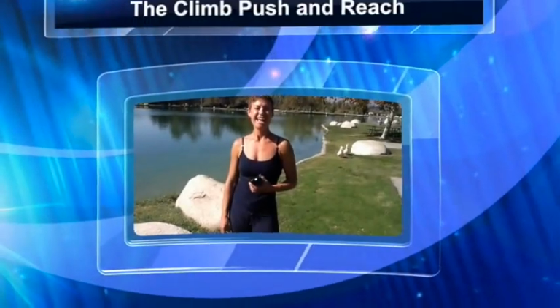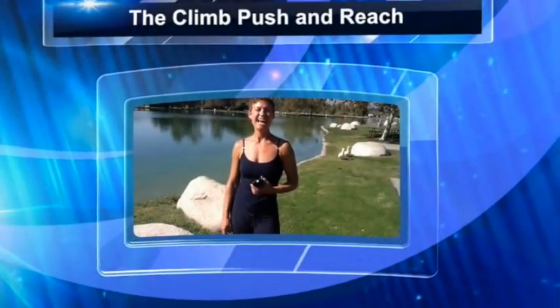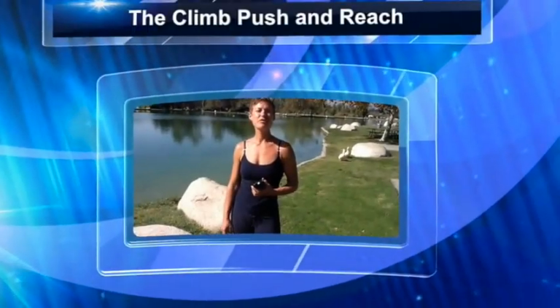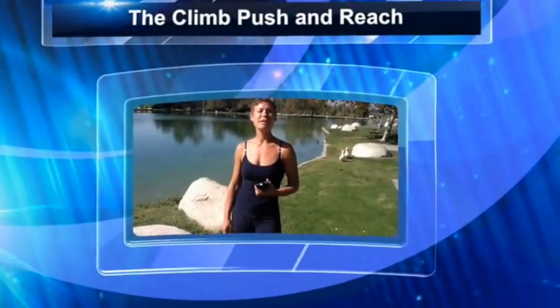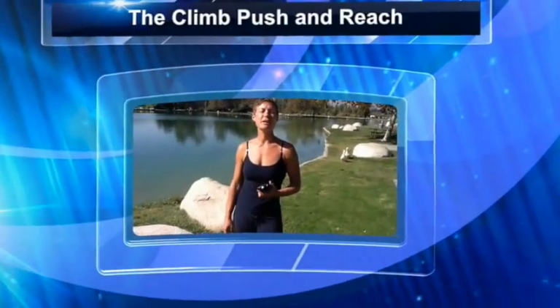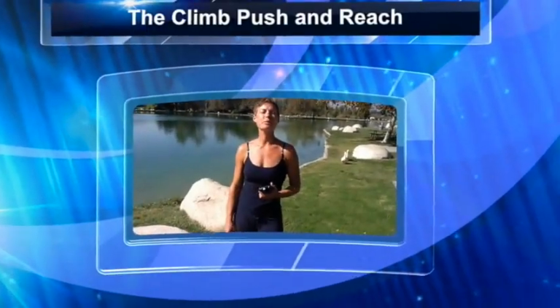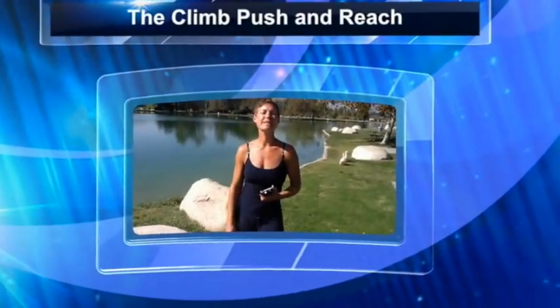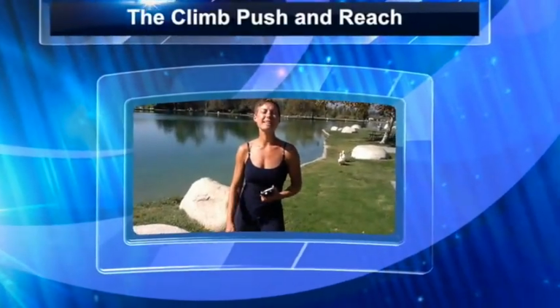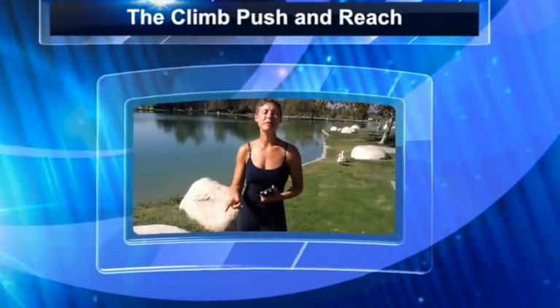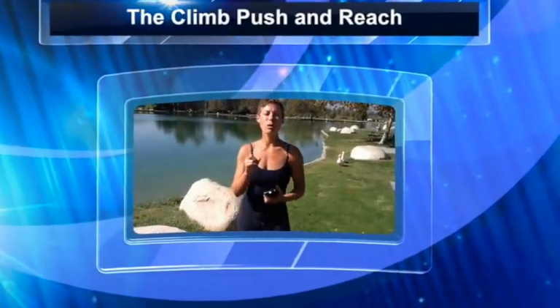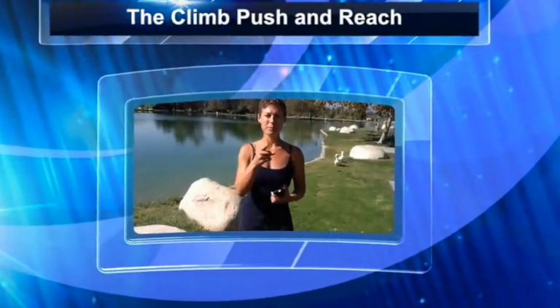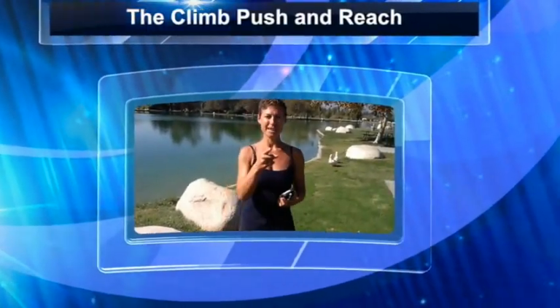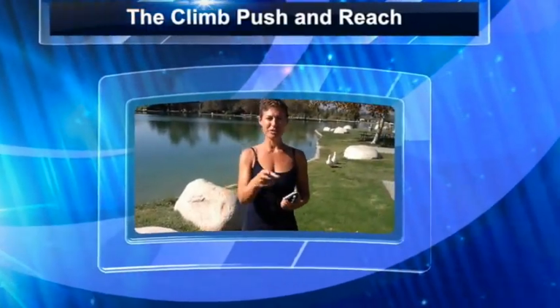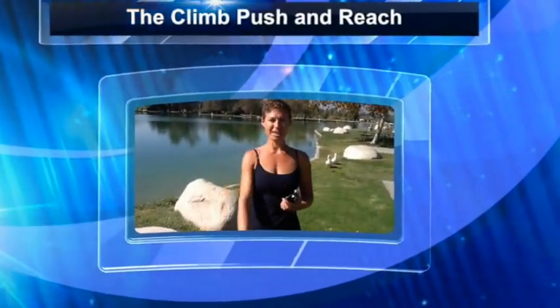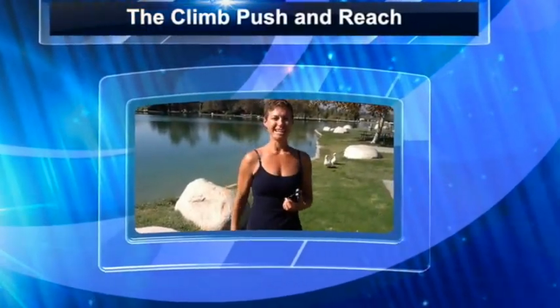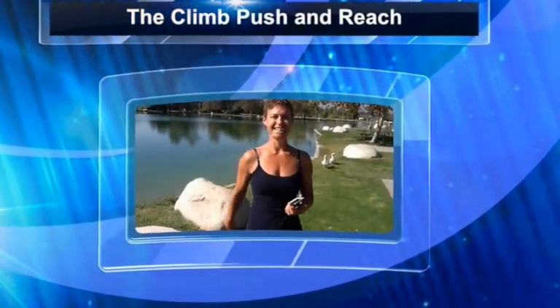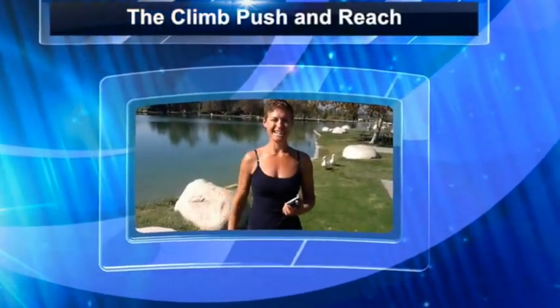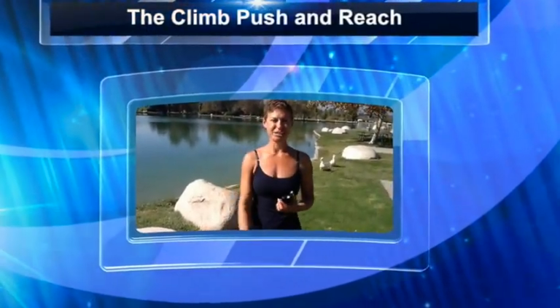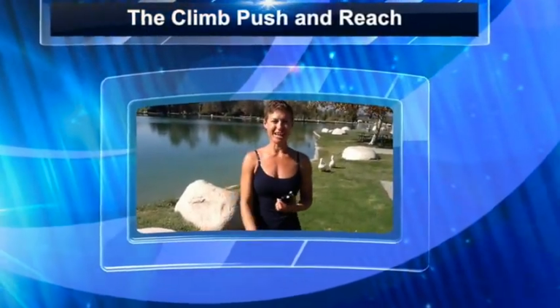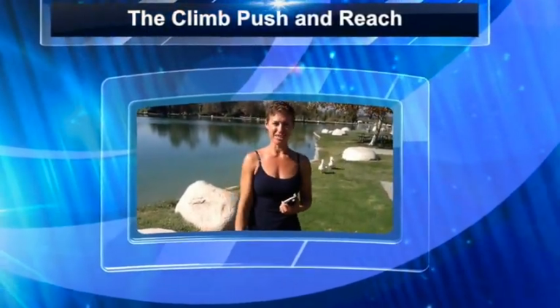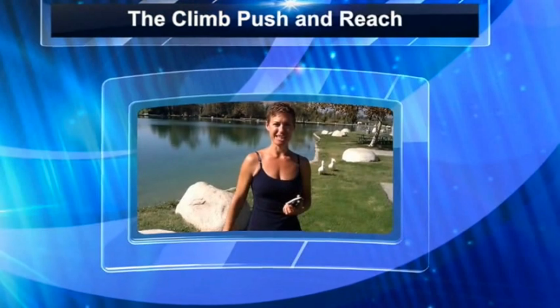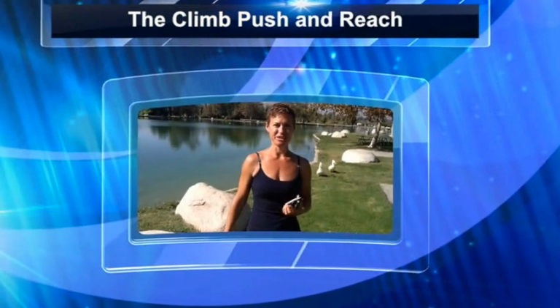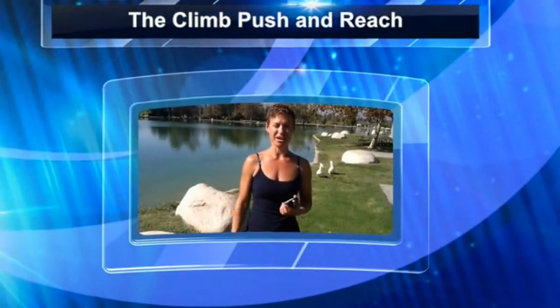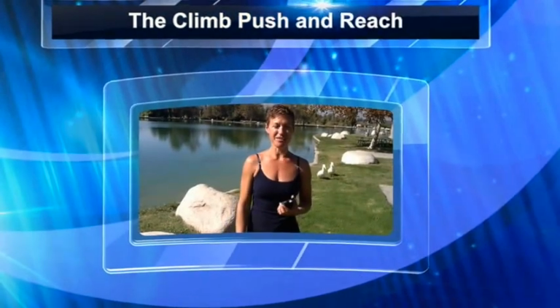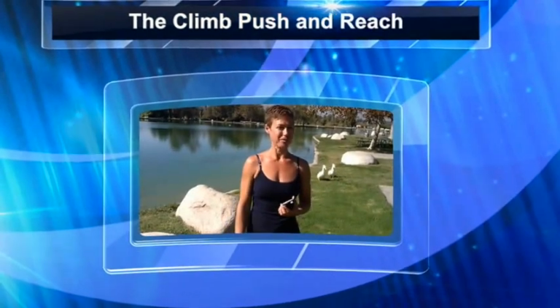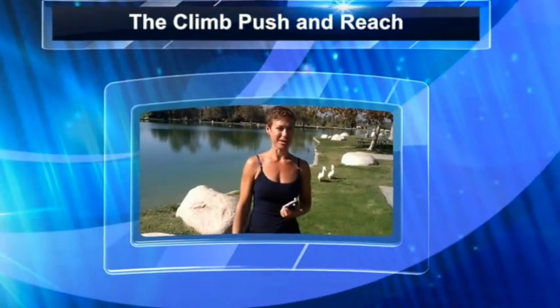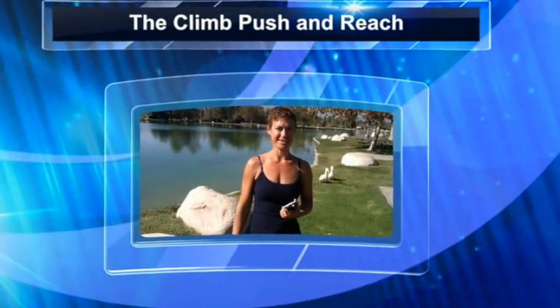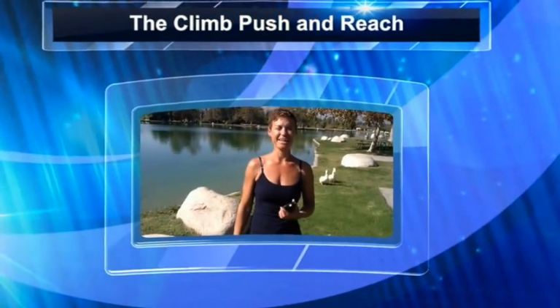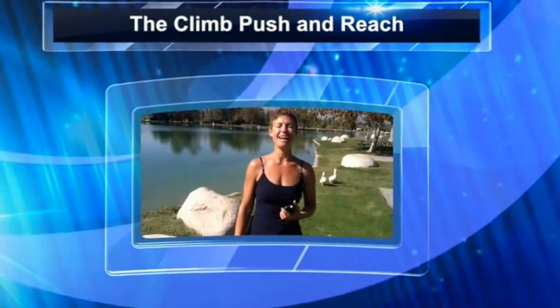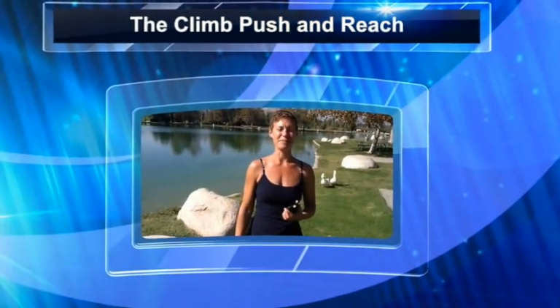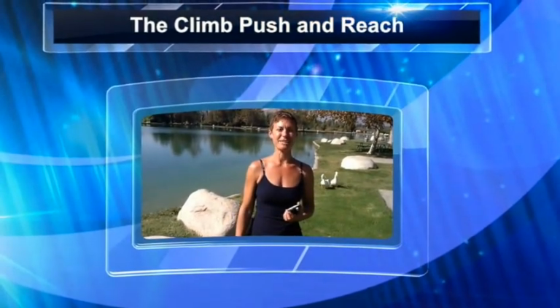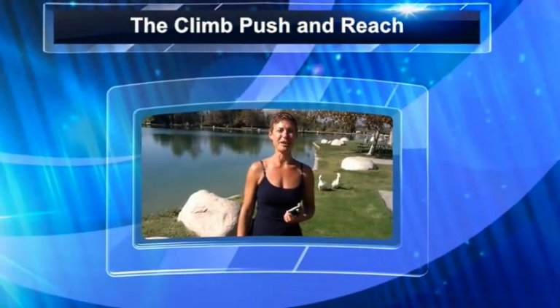Hey everybody! Are you willing to give me 1% of your day to change your life and change your health for the rest of it? I bet you are.